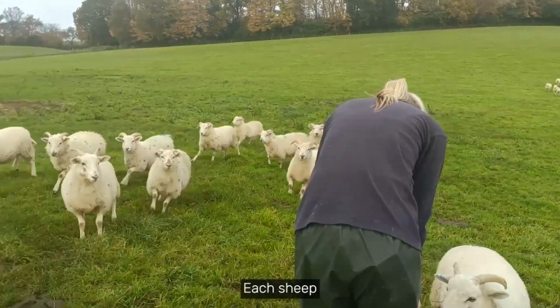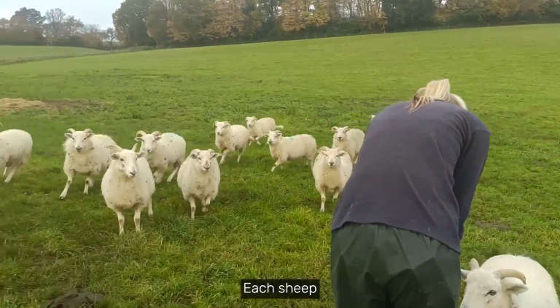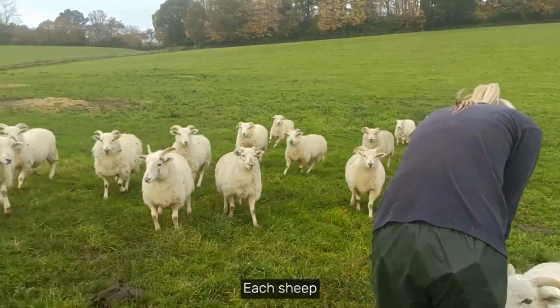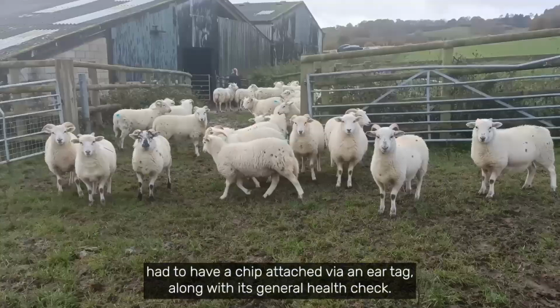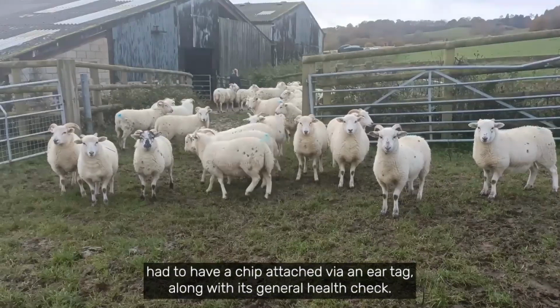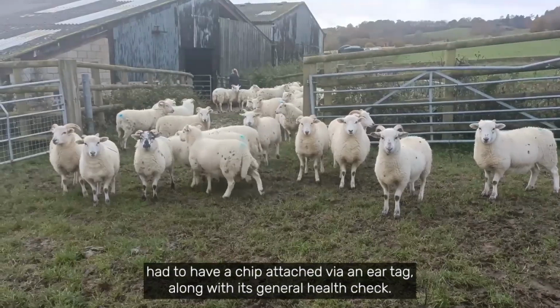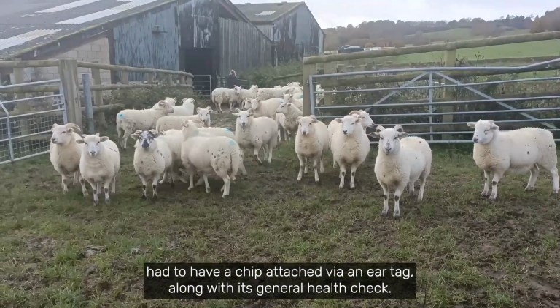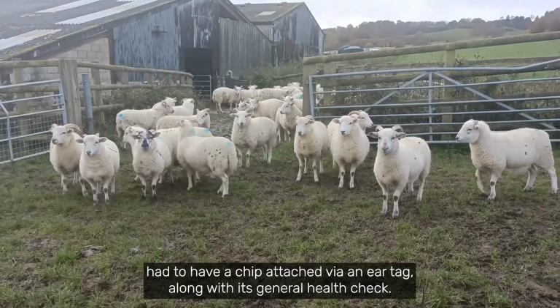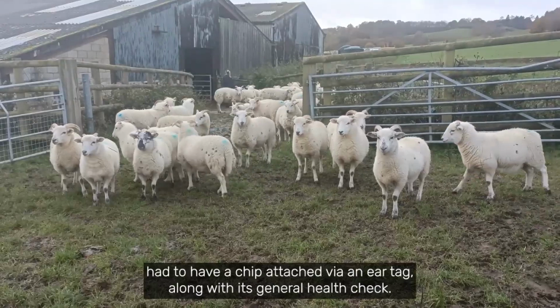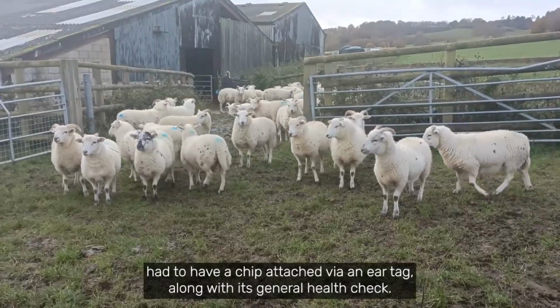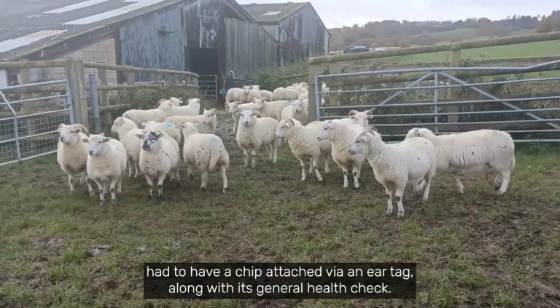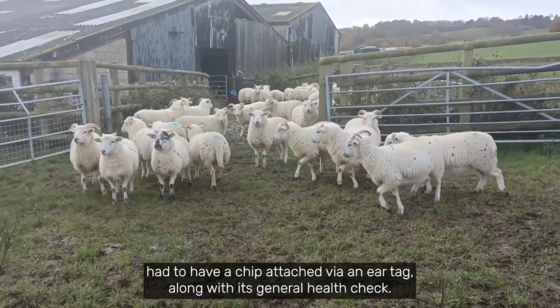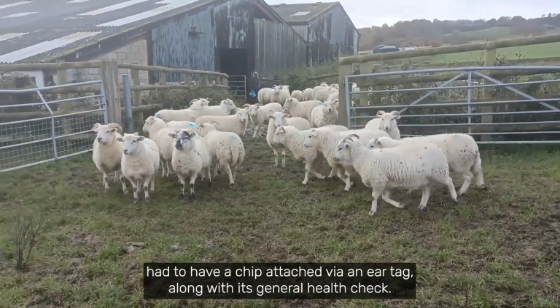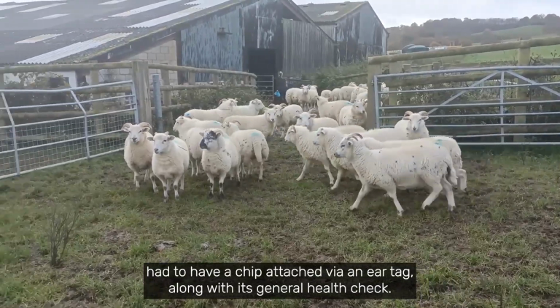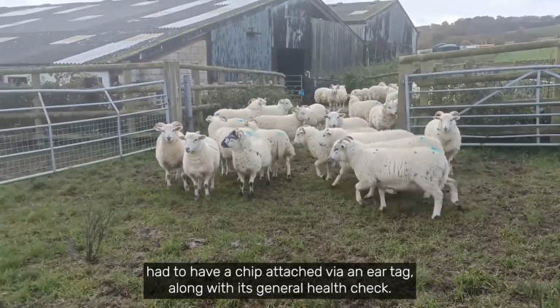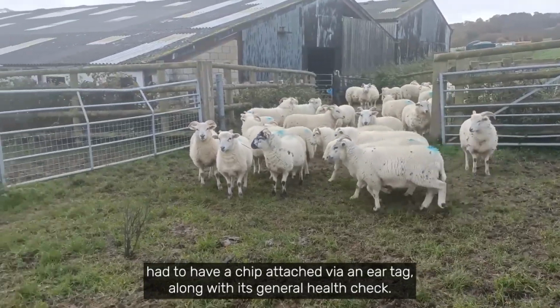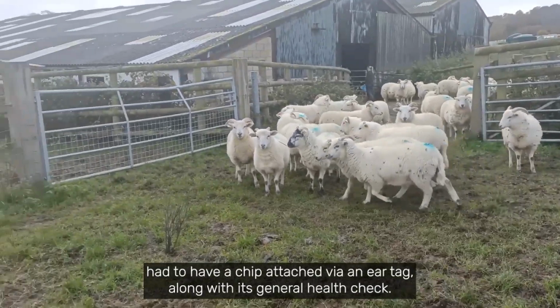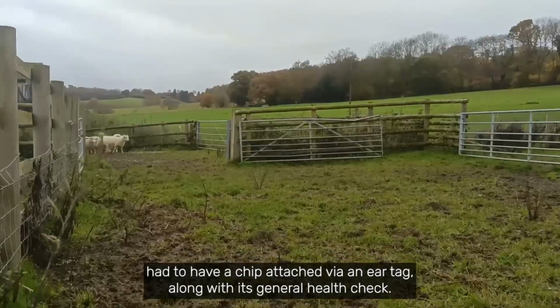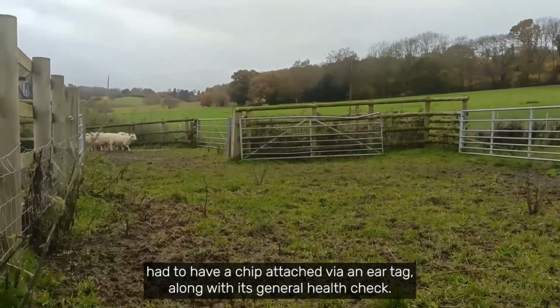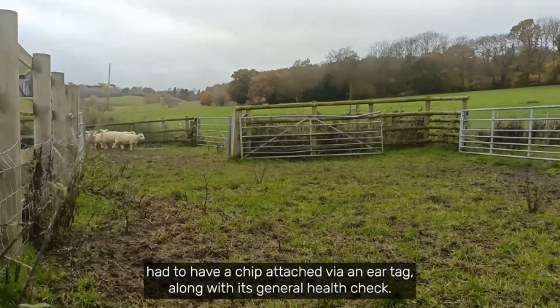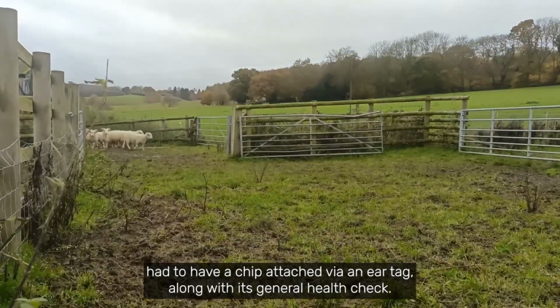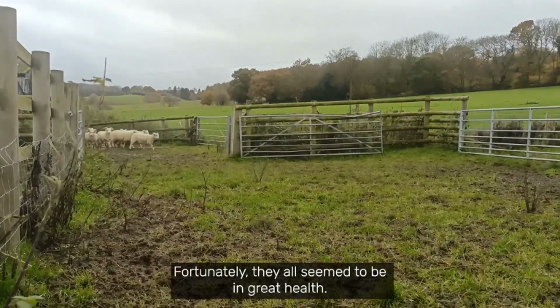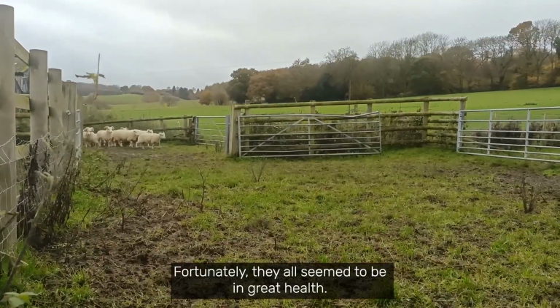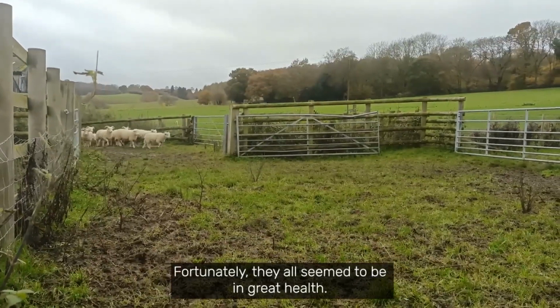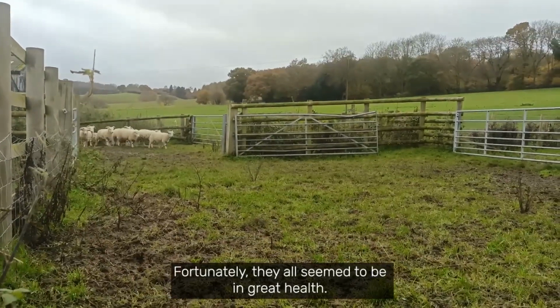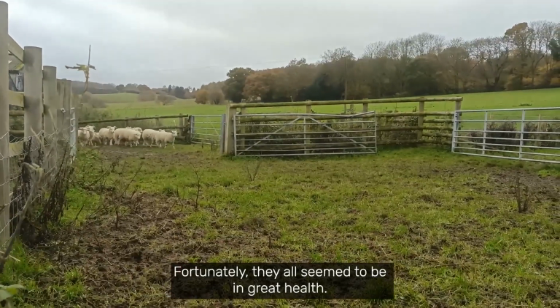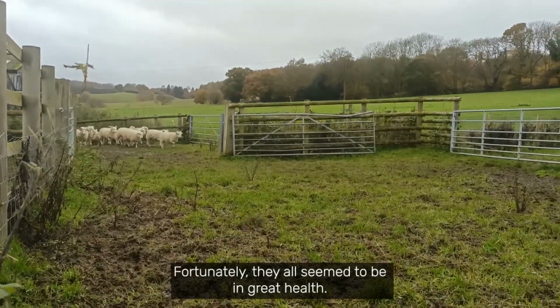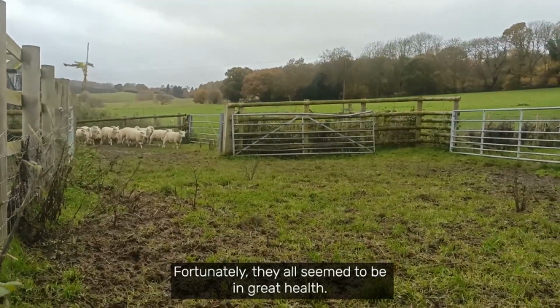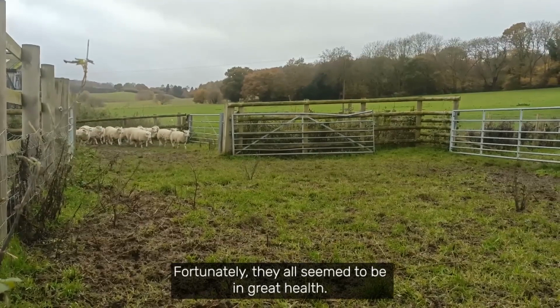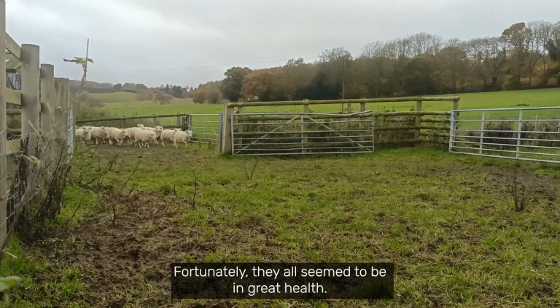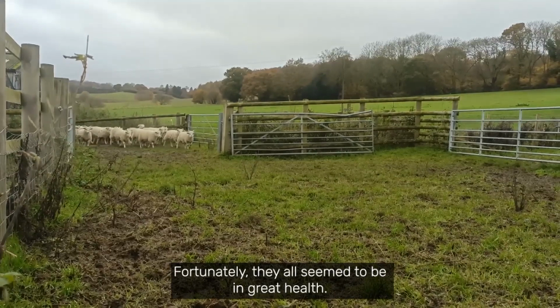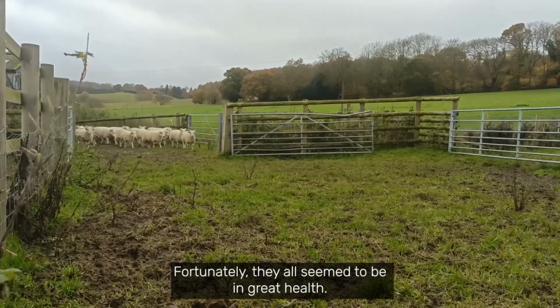Each sheep had to have a chip attached via an ear tag along with its general health check. Fortunately they all seemed to be in great health.